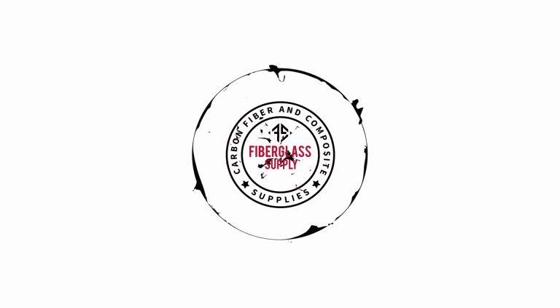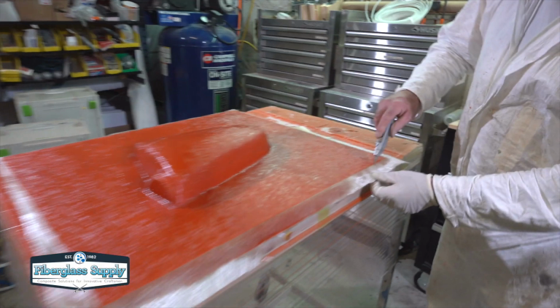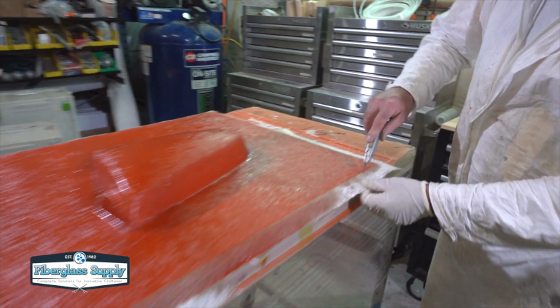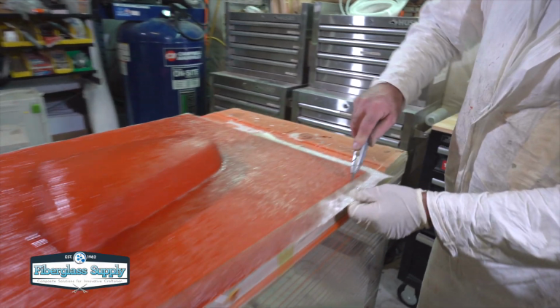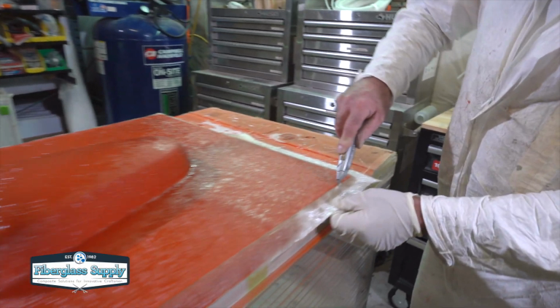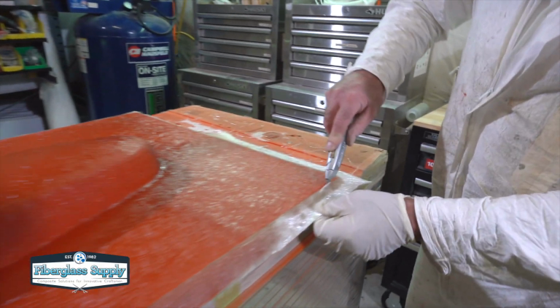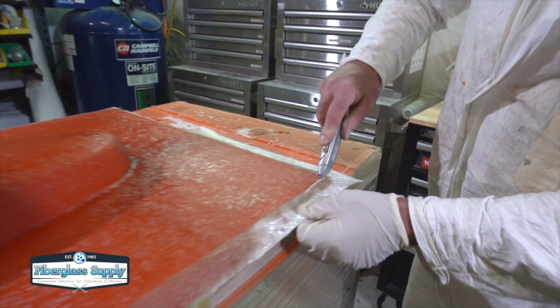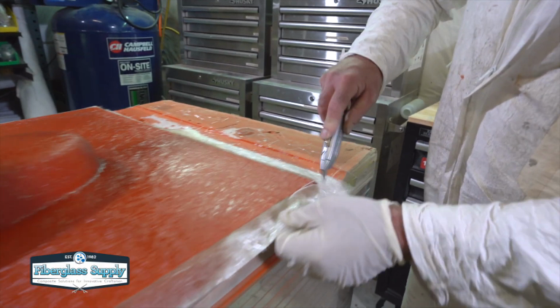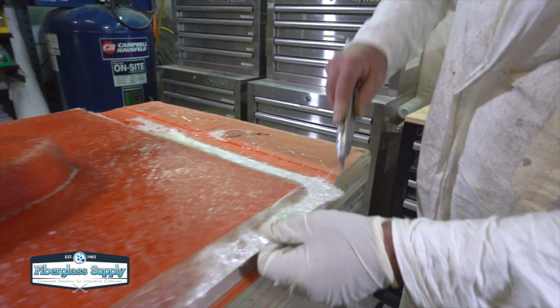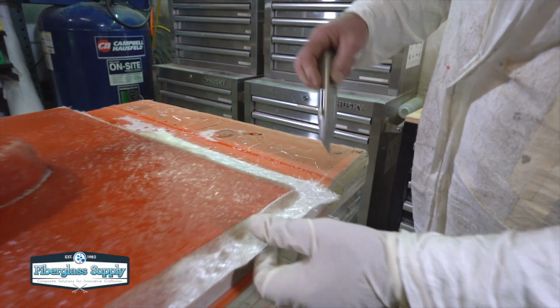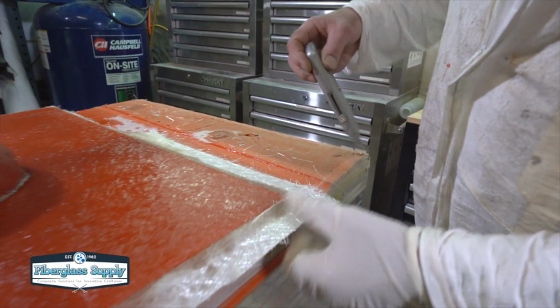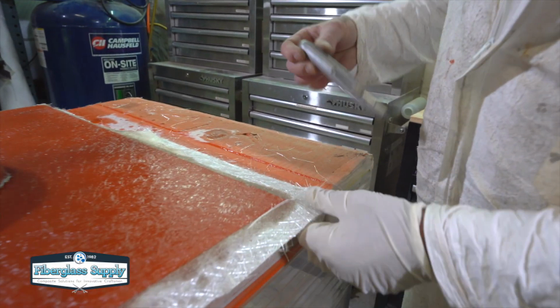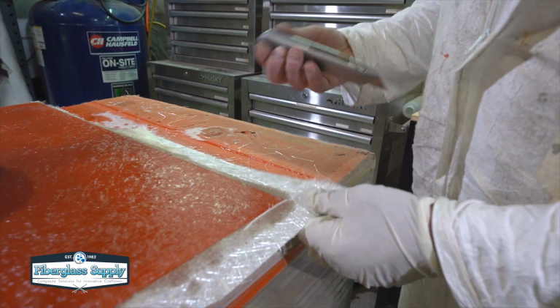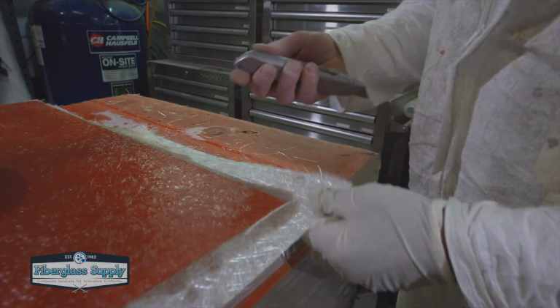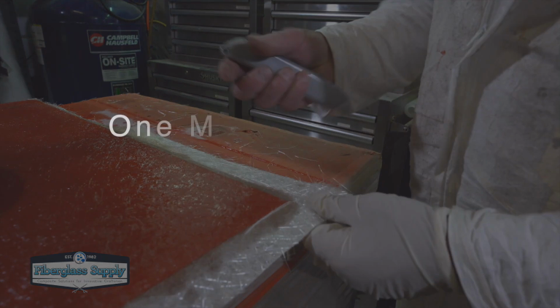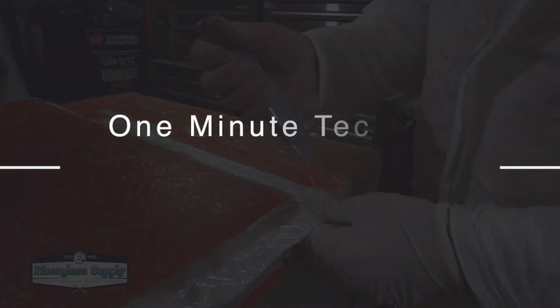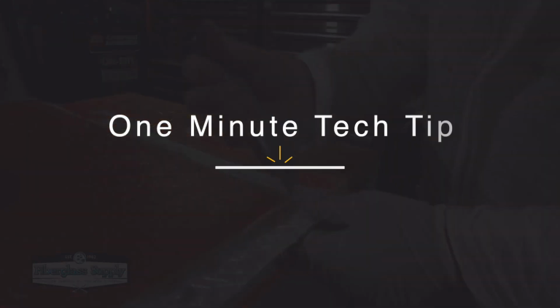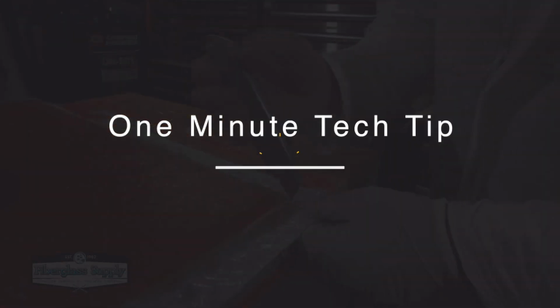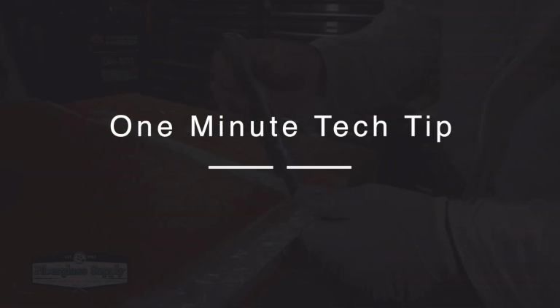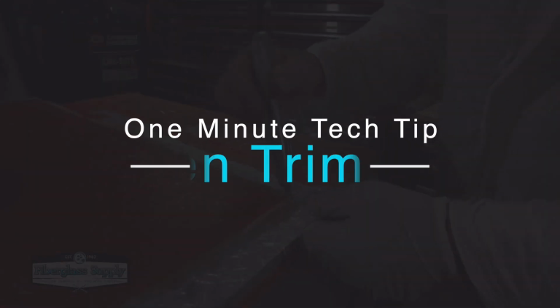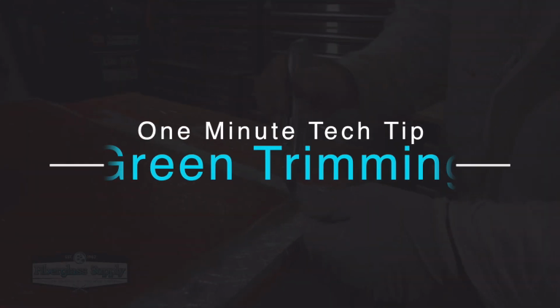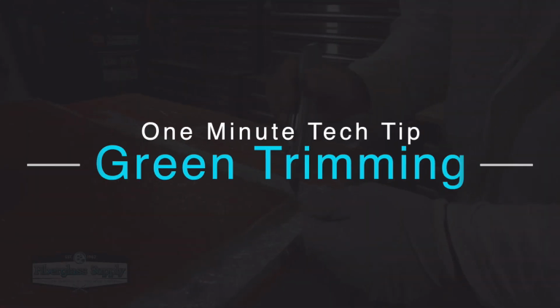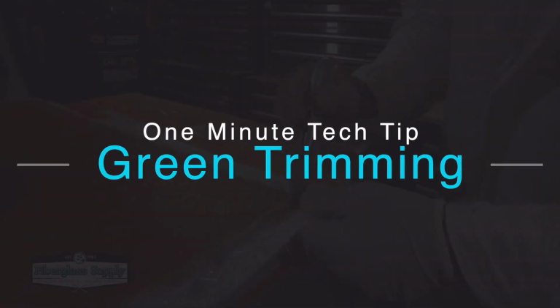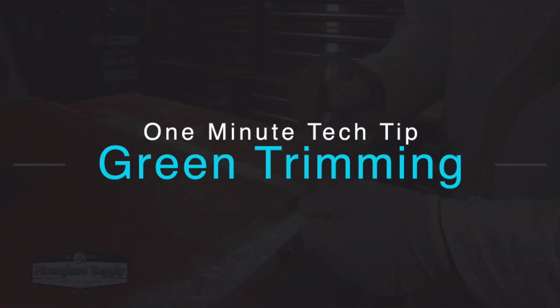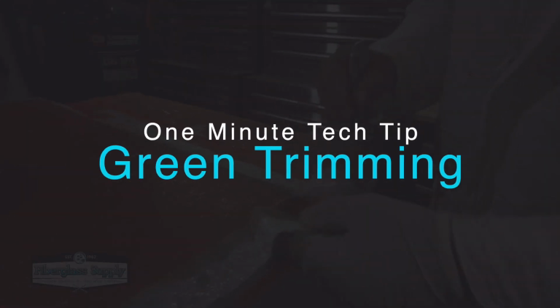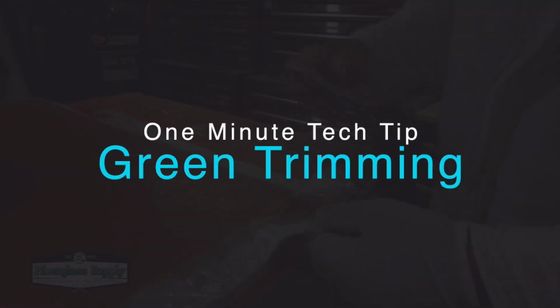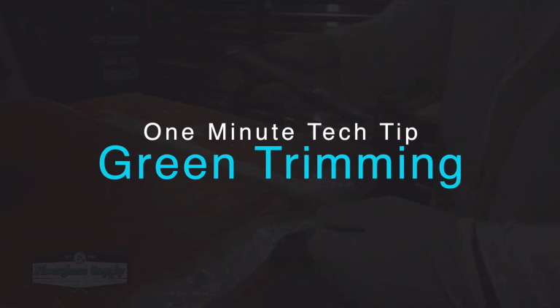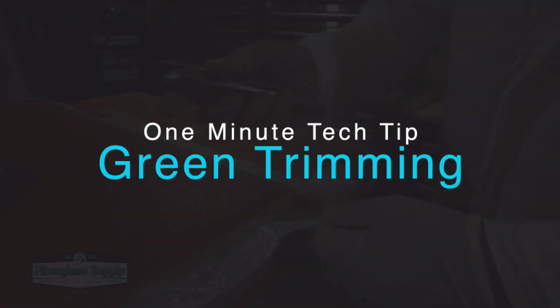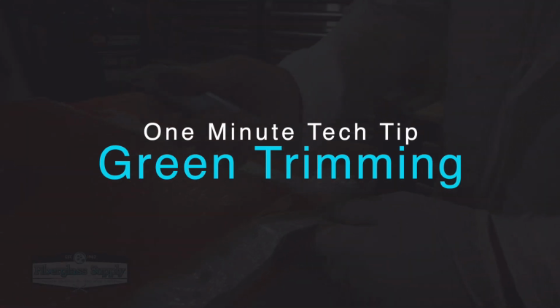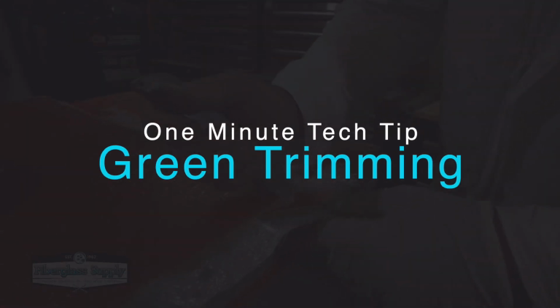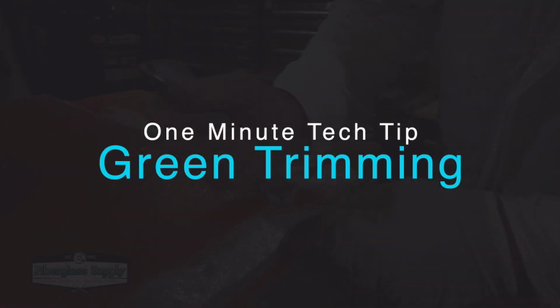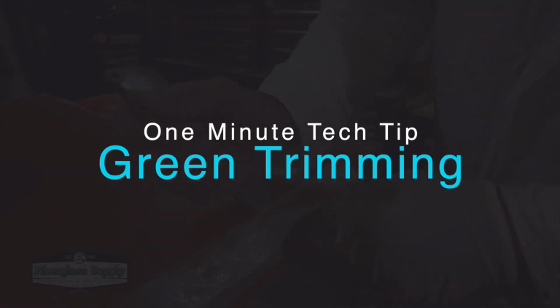Matthew here from FiberglassSupply.com with a one-minute tech tip. In this one-minute tech tip, we're going to show you green trimming.